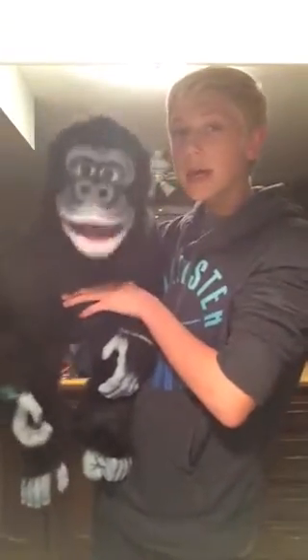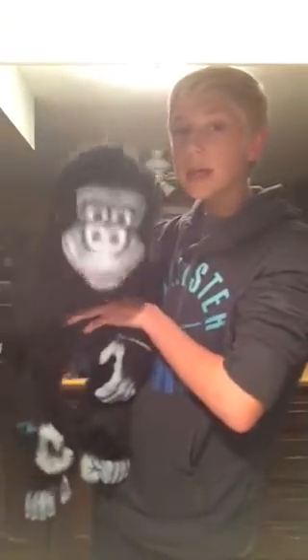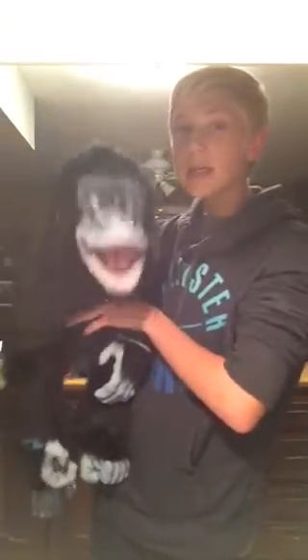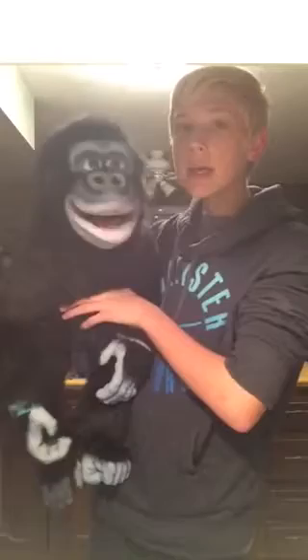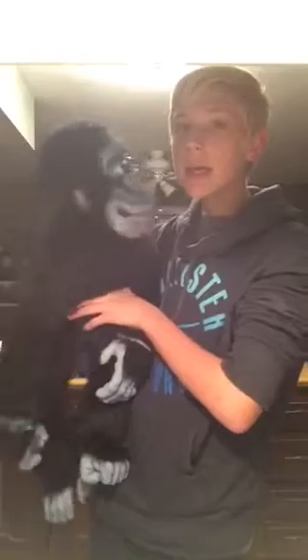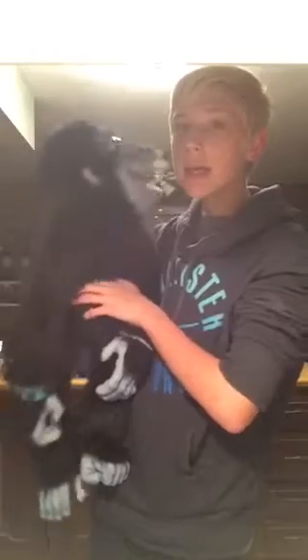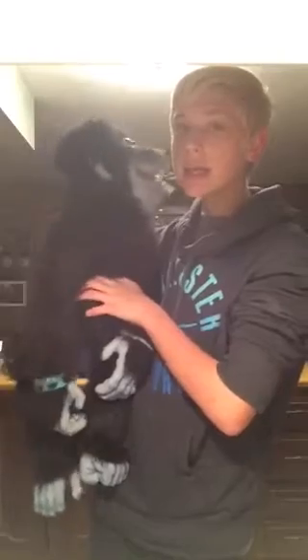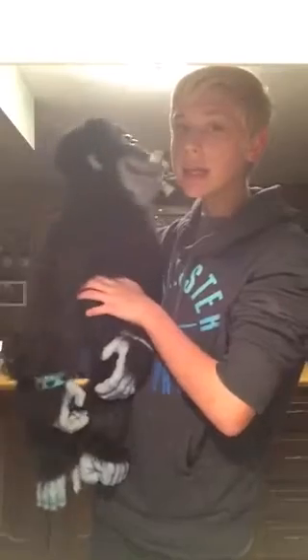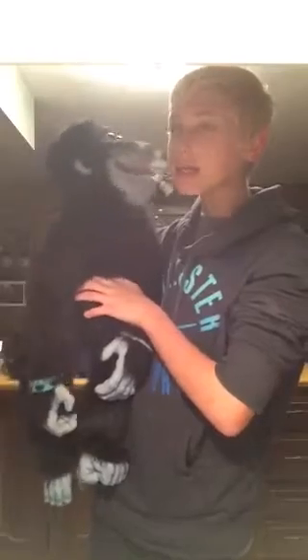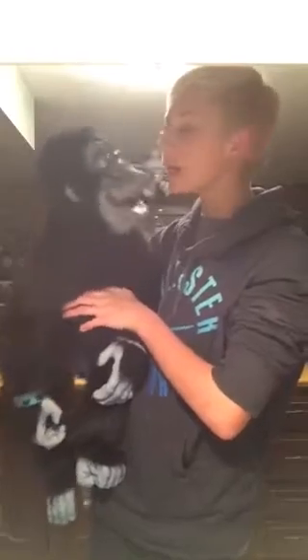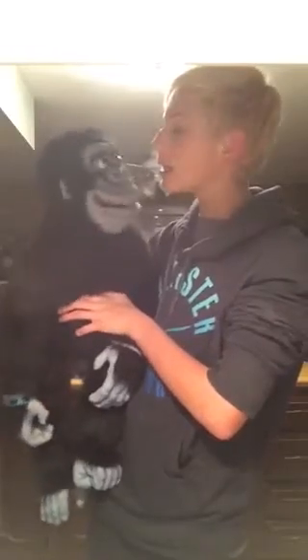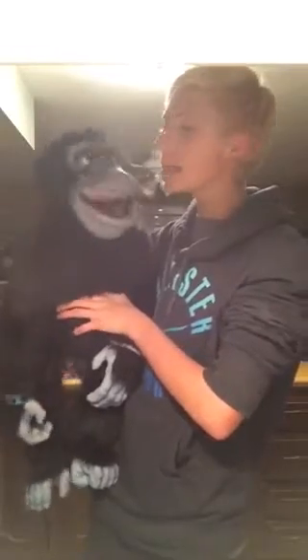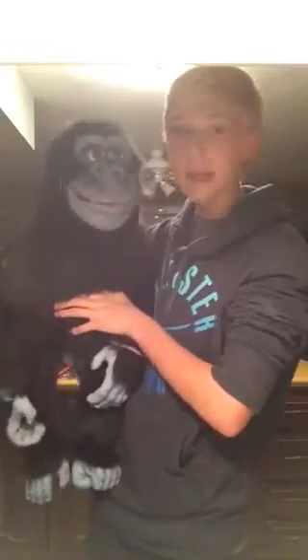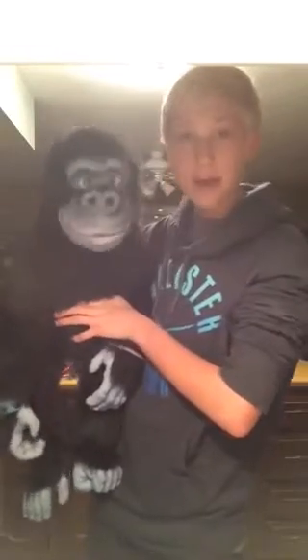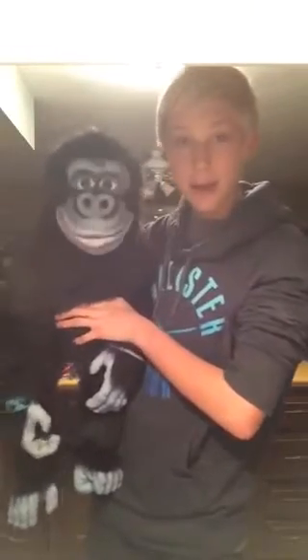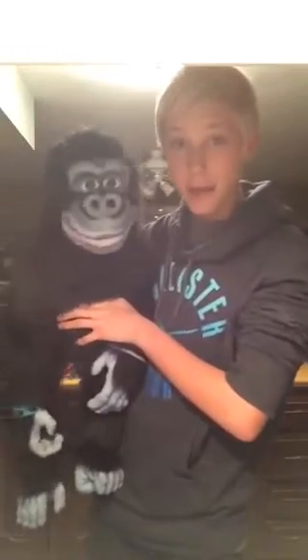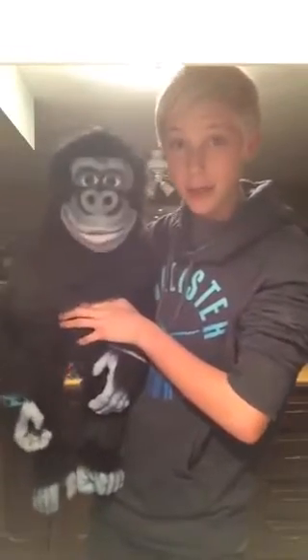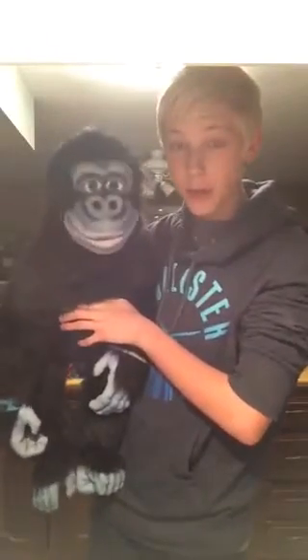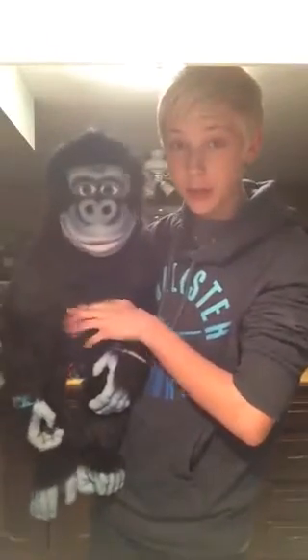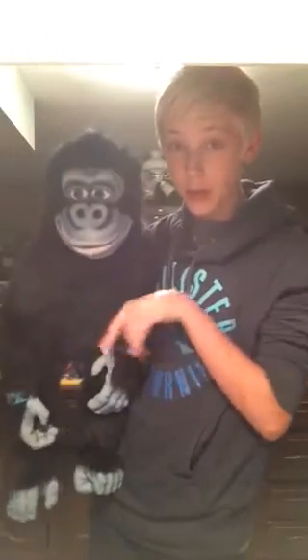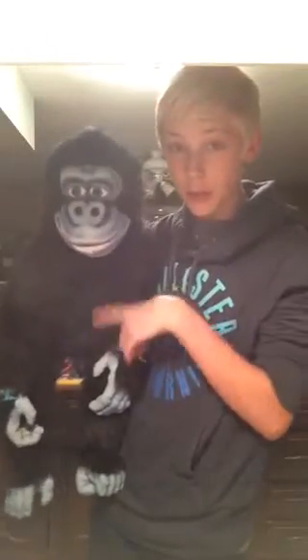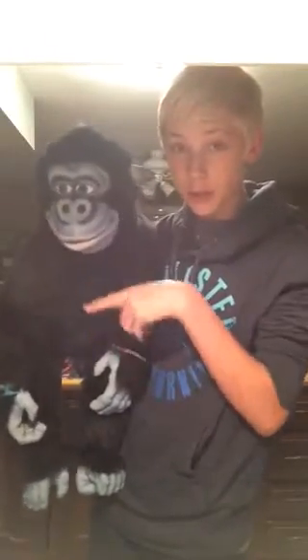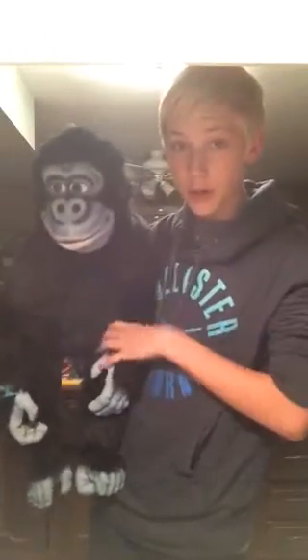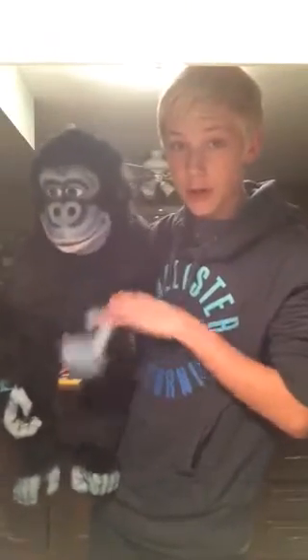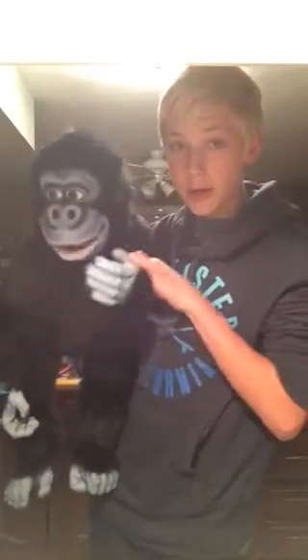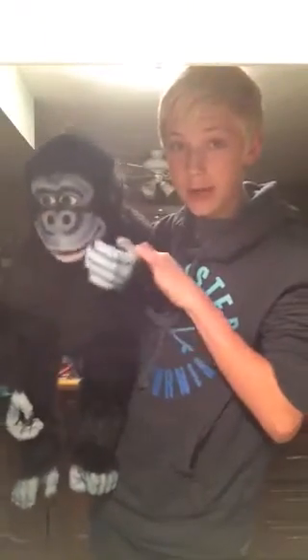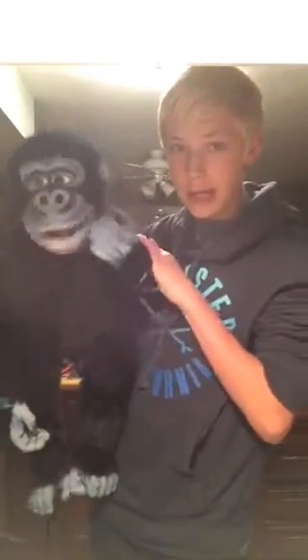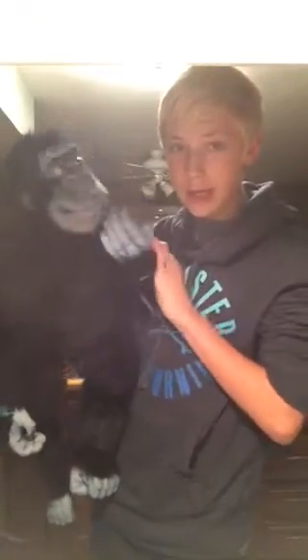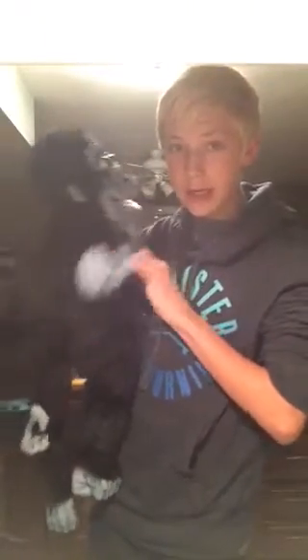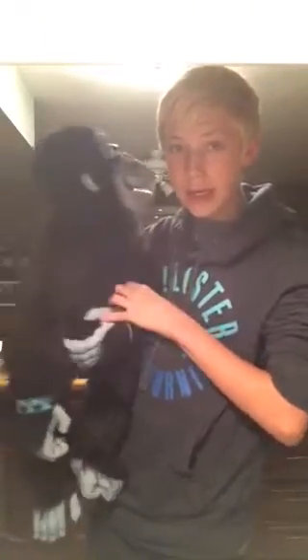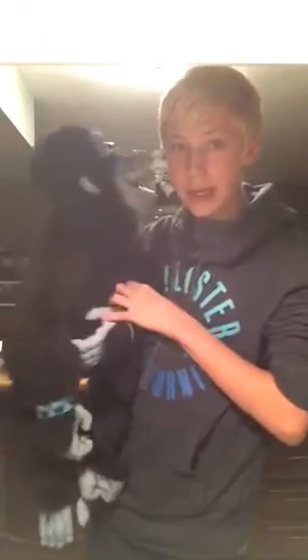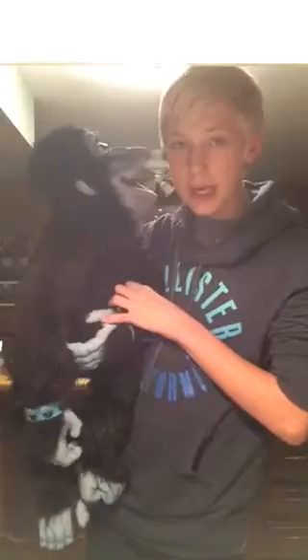Hi, Jared. Are you unboxing my present? I am unboxing your present, so can I put you over here? Okay, go ahead.